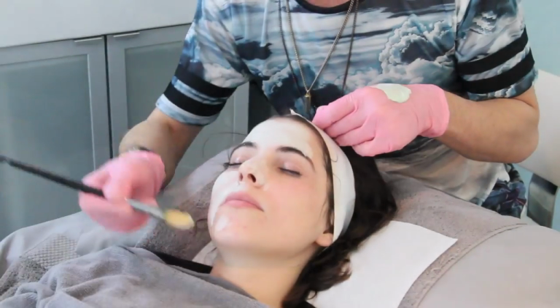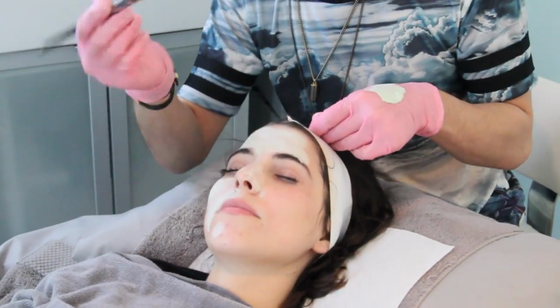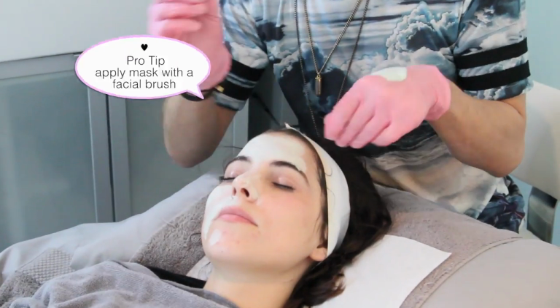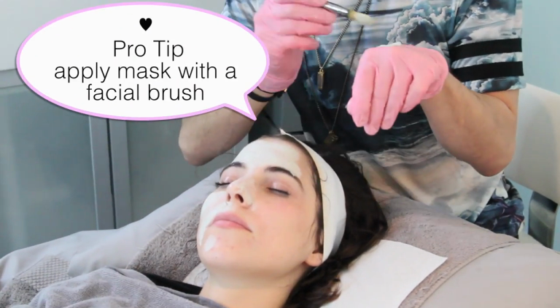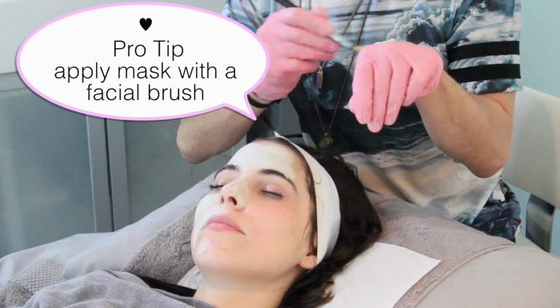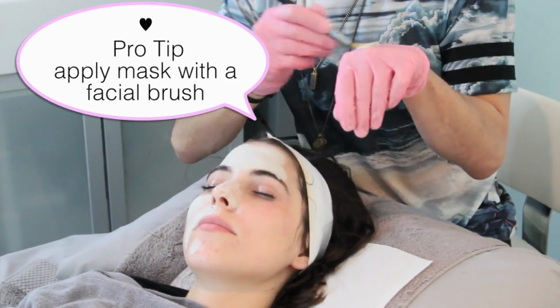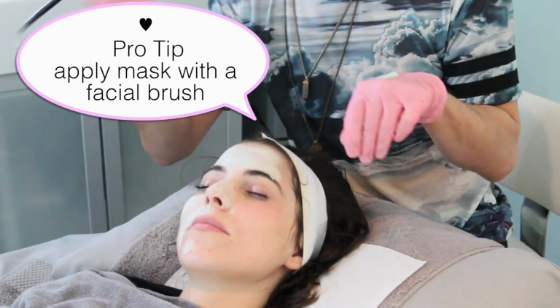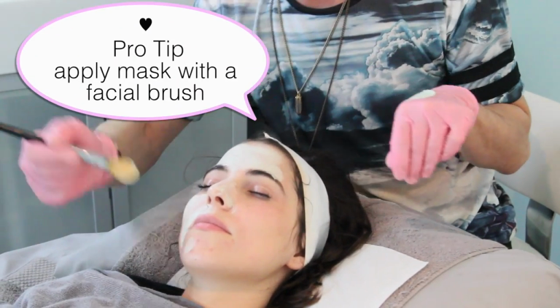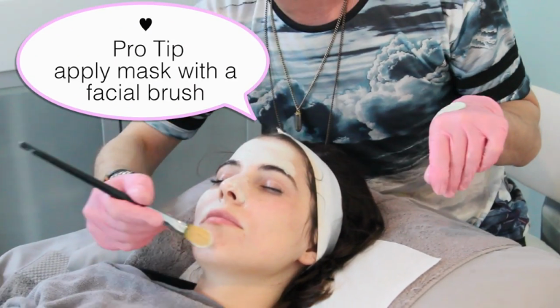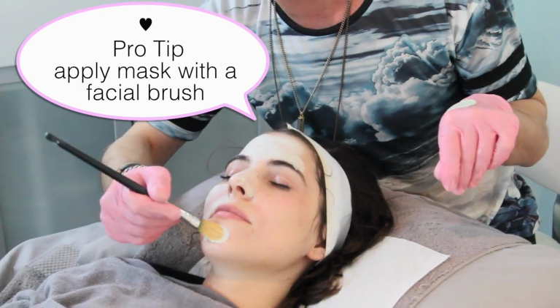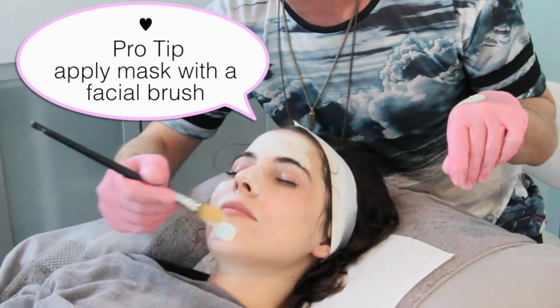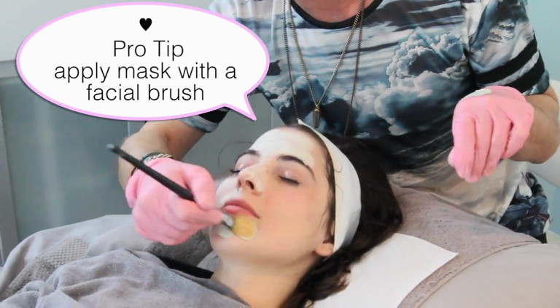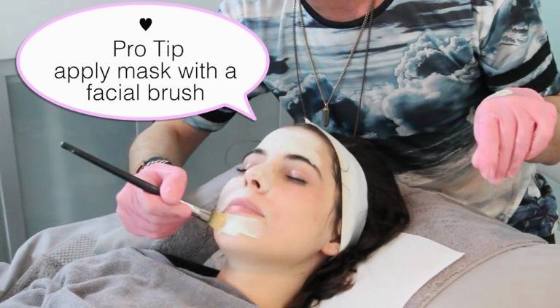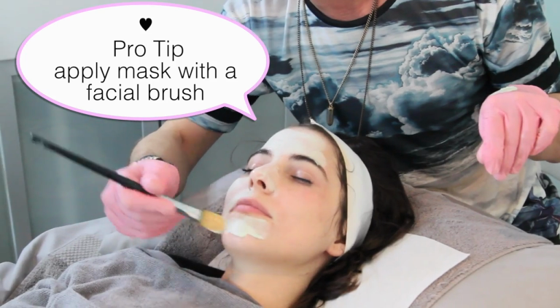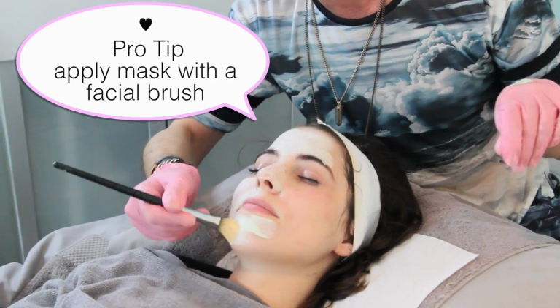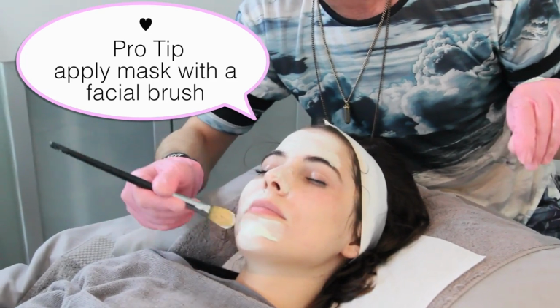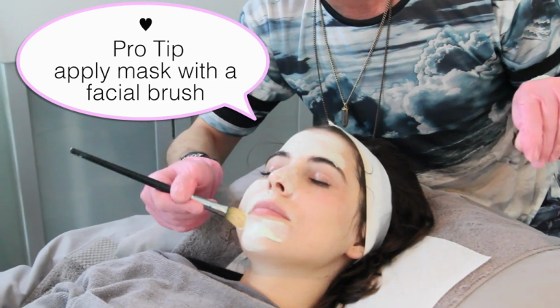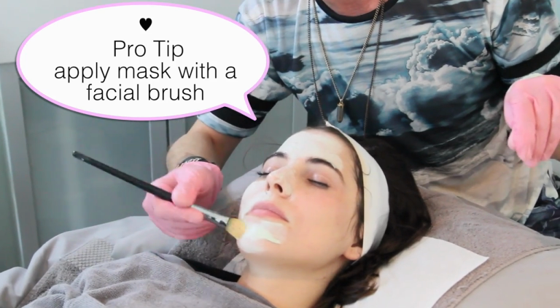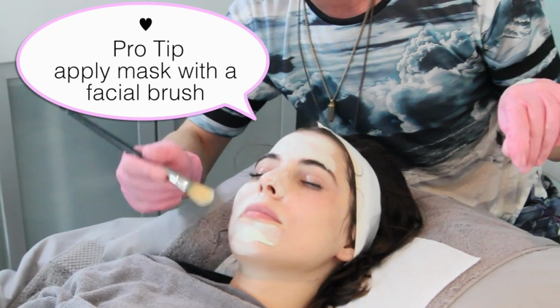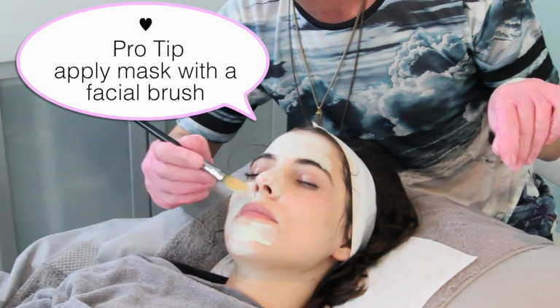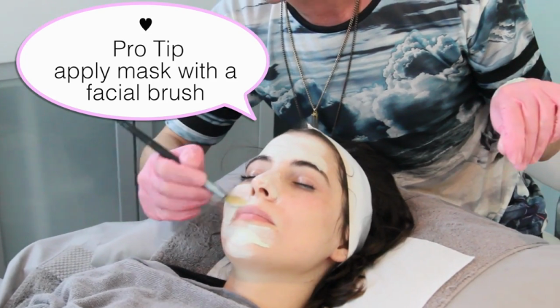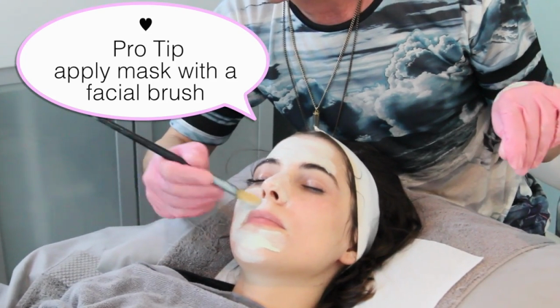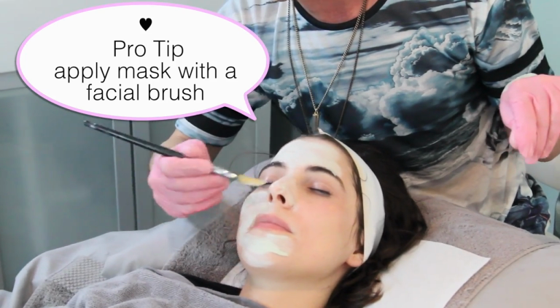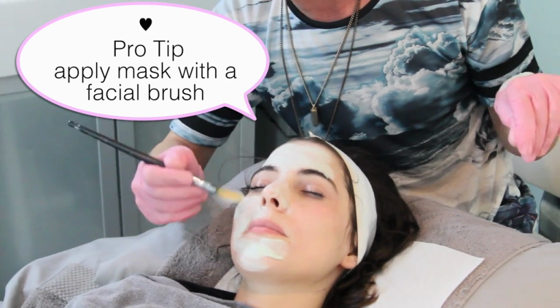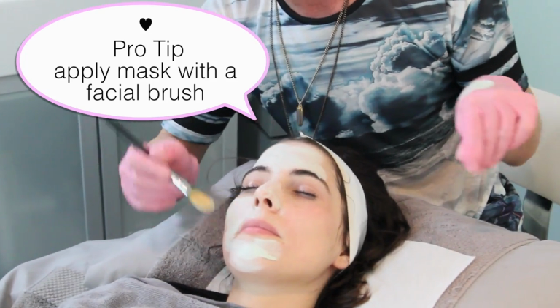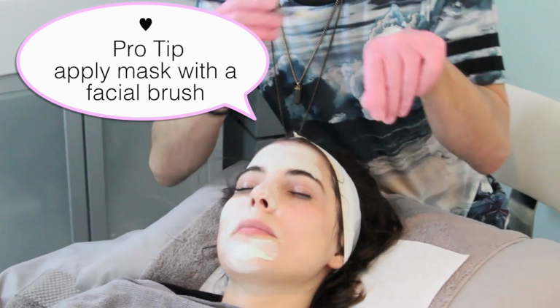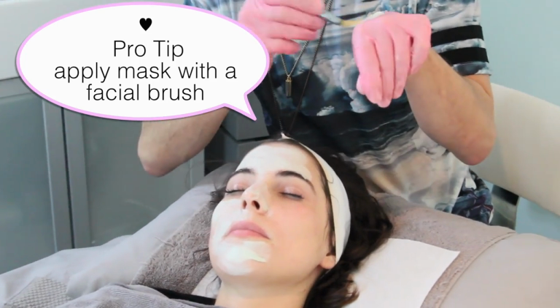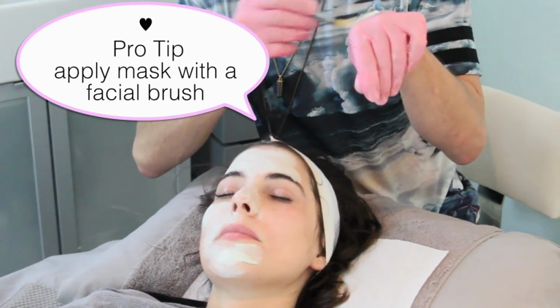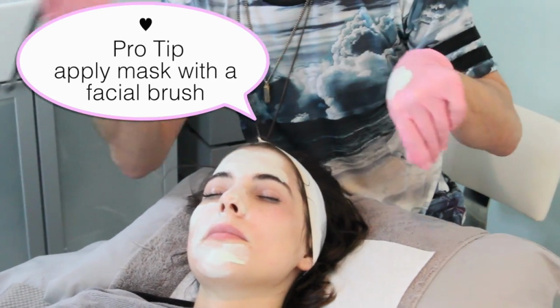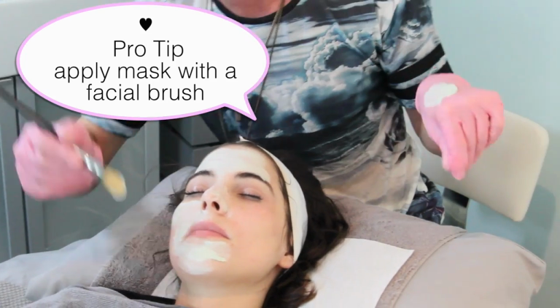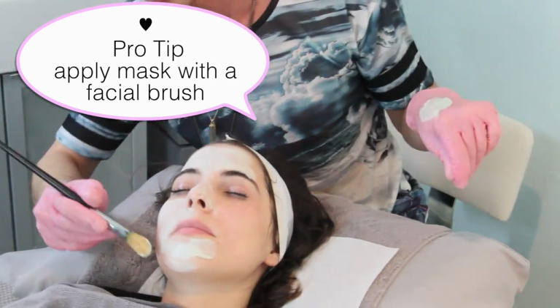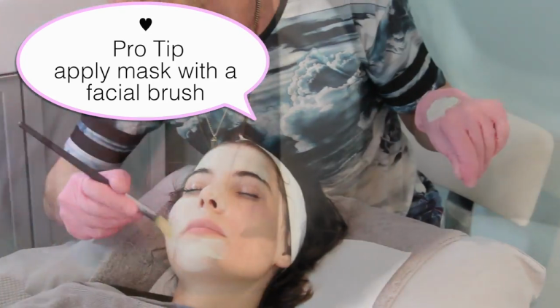A facial brush is a great way to duplicate an at-home spa experience. You'd be surprised at how luxurious it feels when you brush it on.